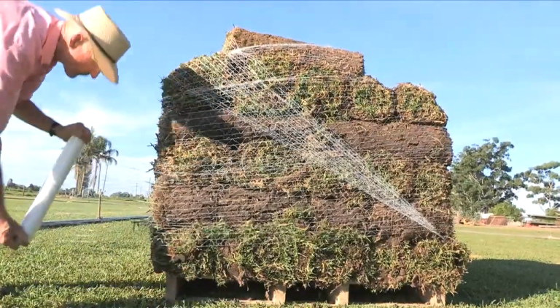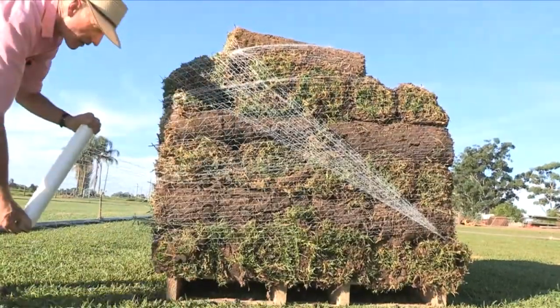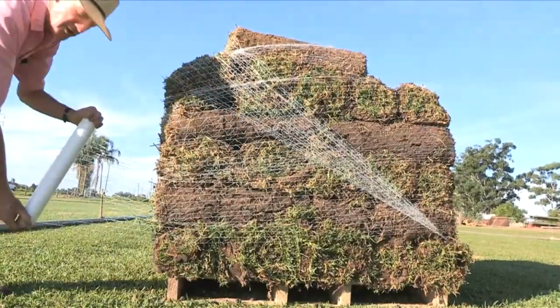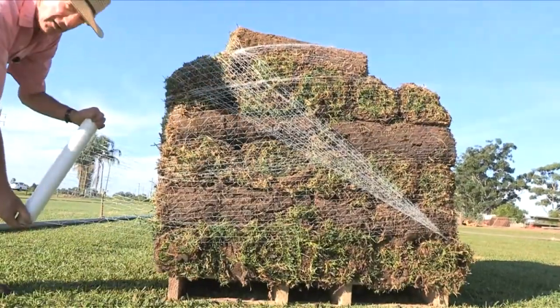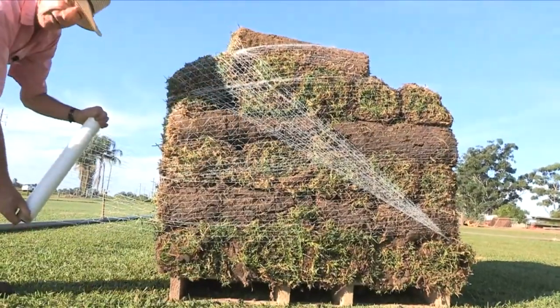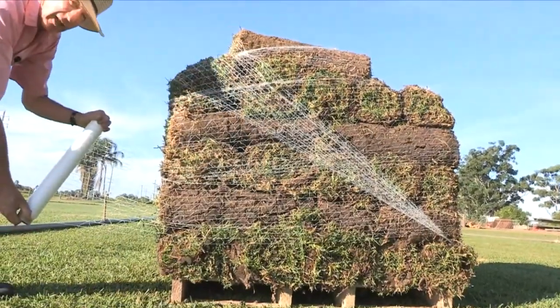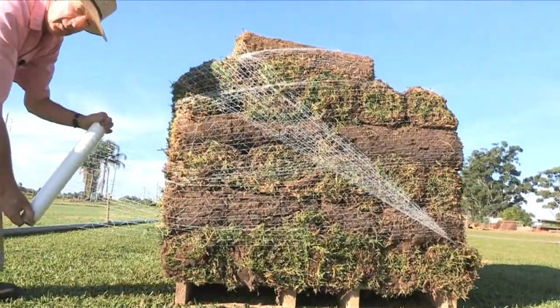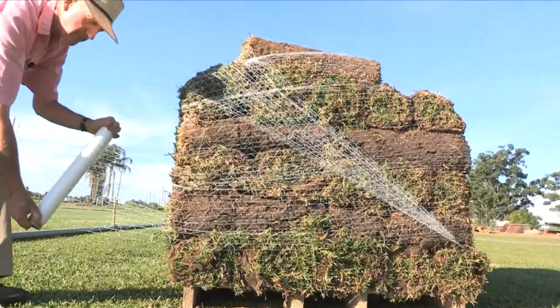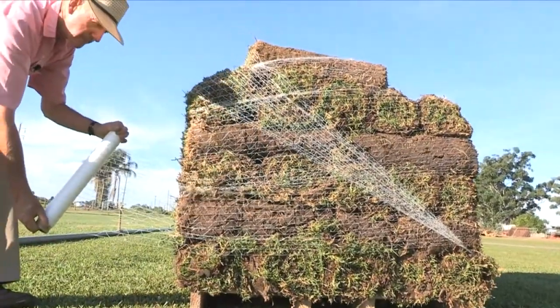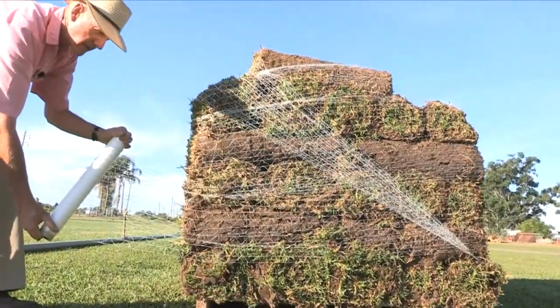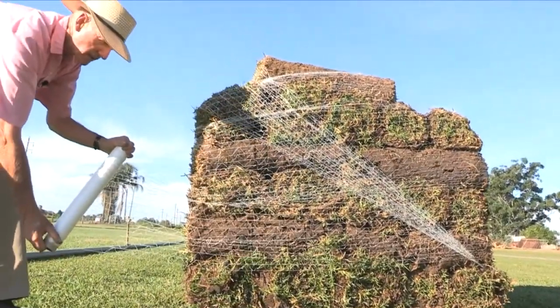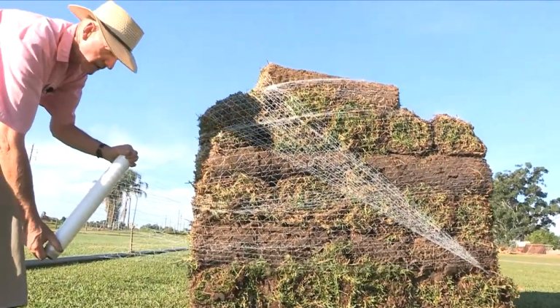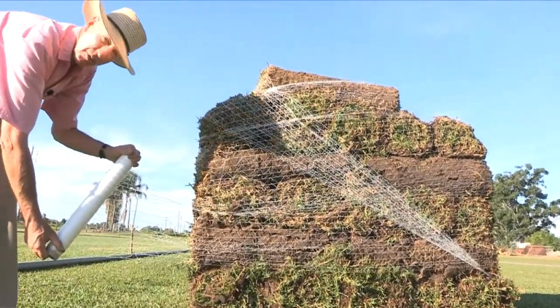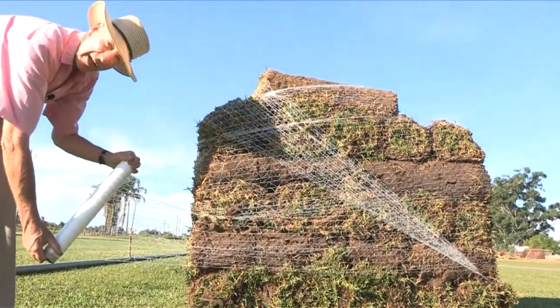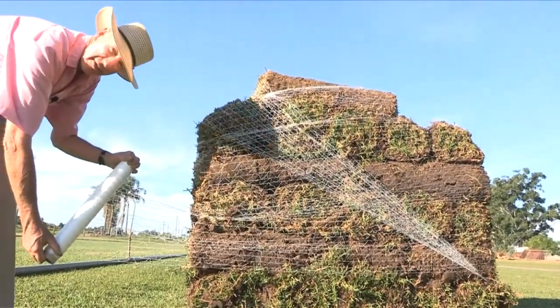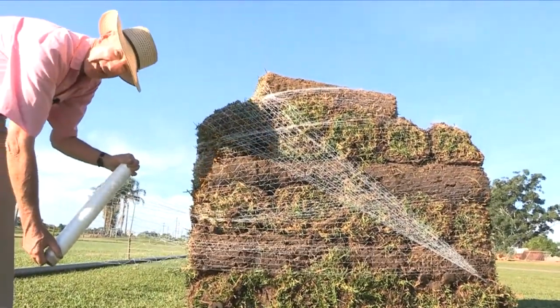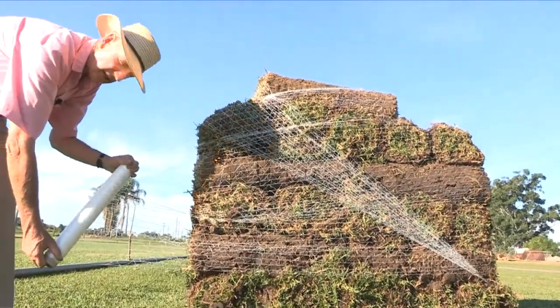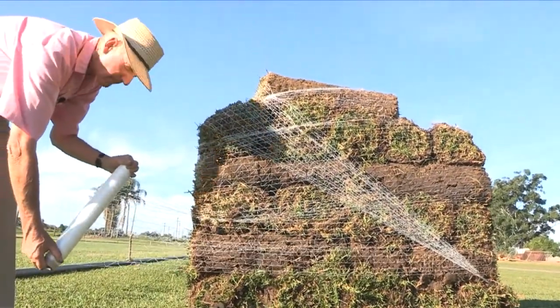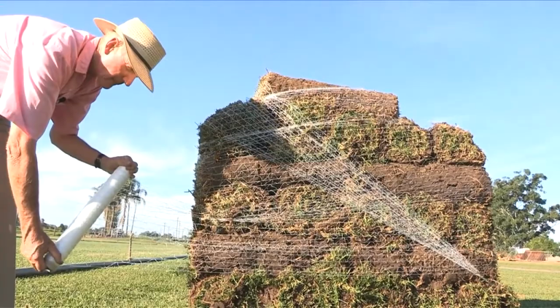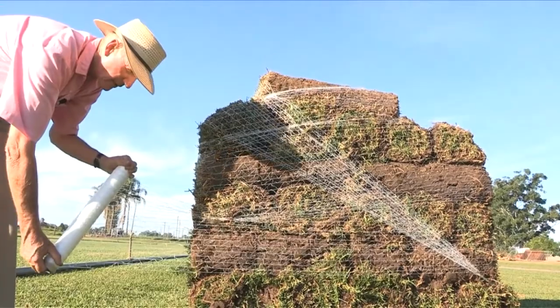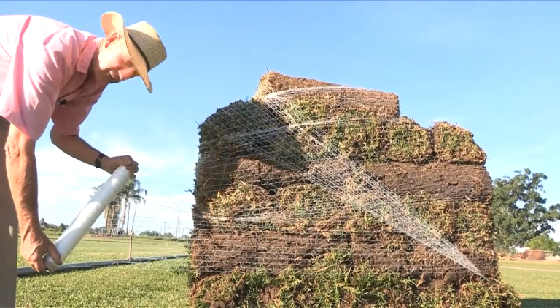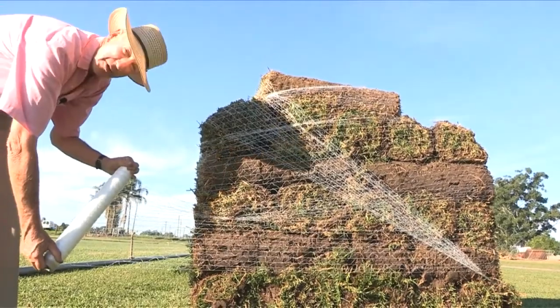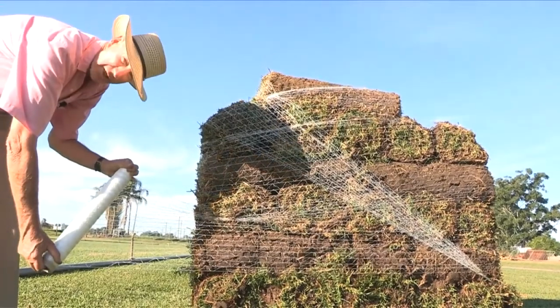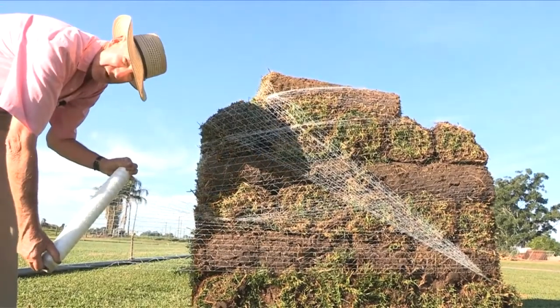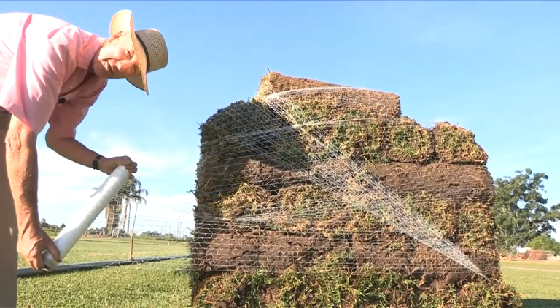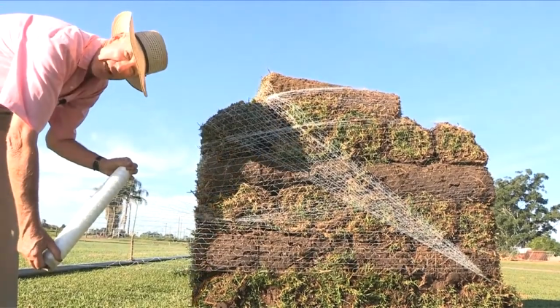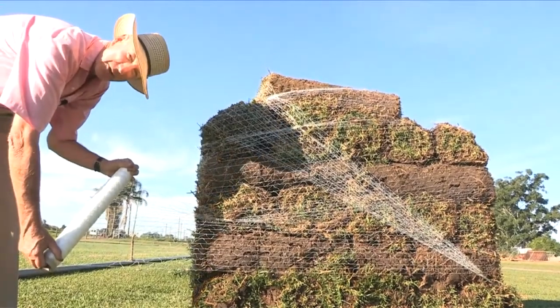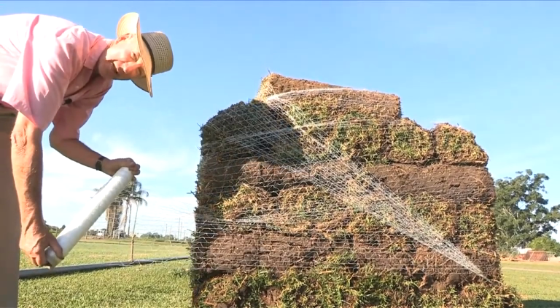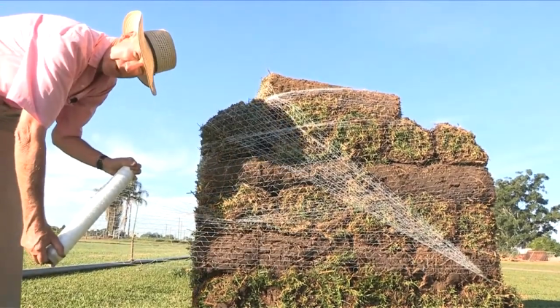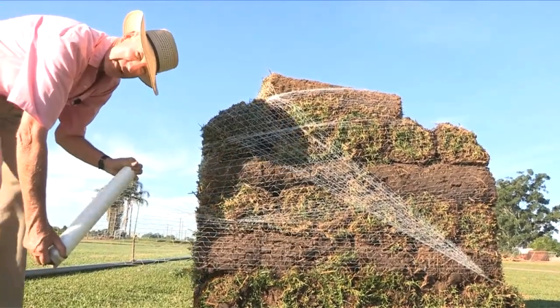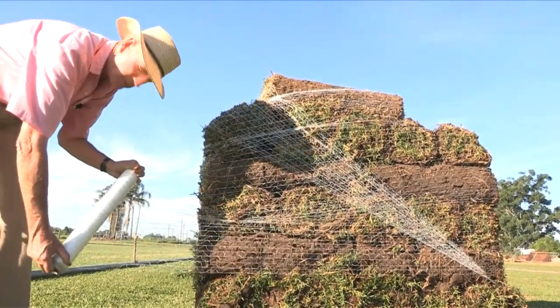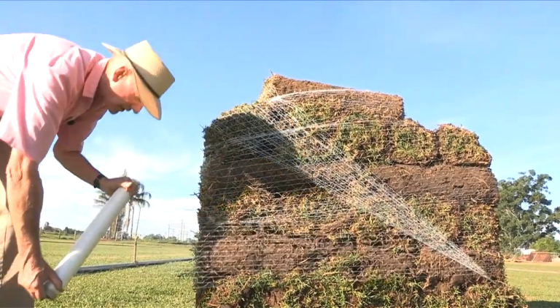I don't overlap — it's a waste of netting. If you insist, then 10%, but that's plenty.